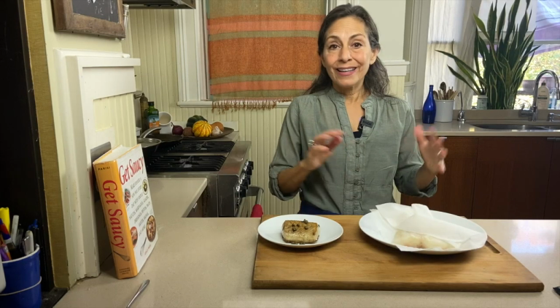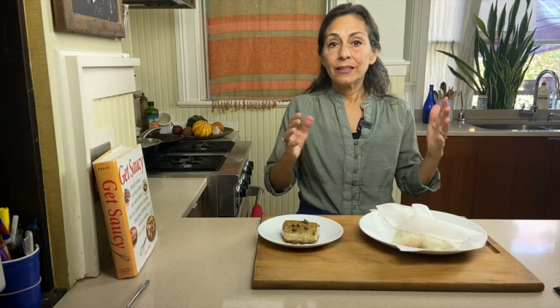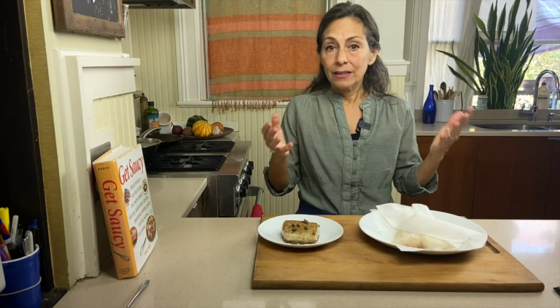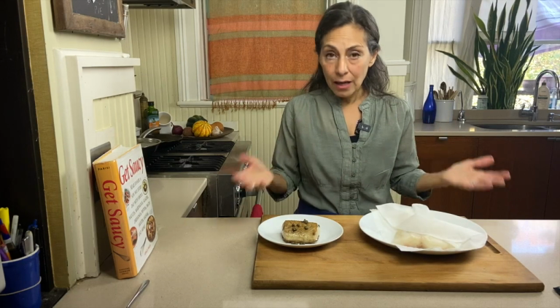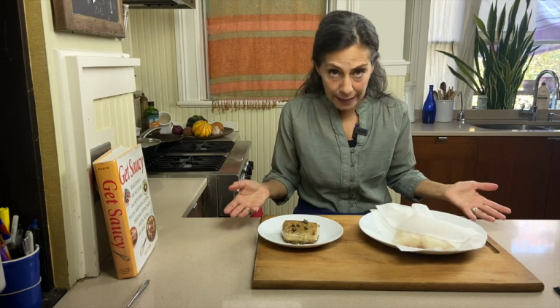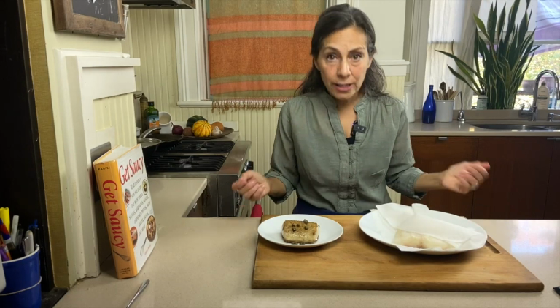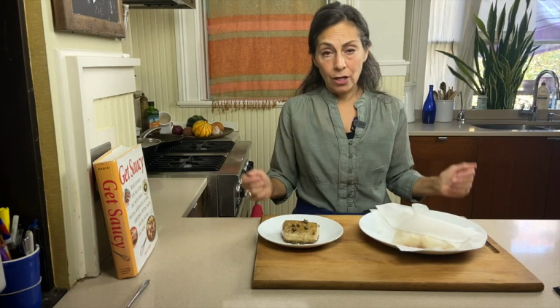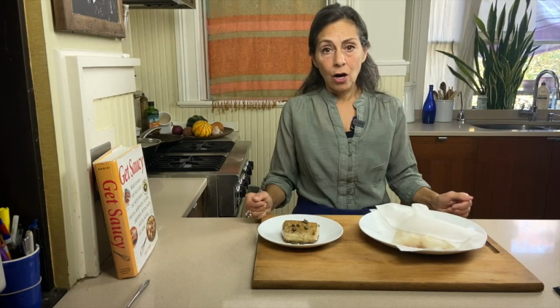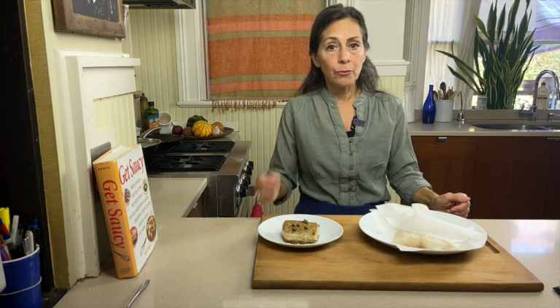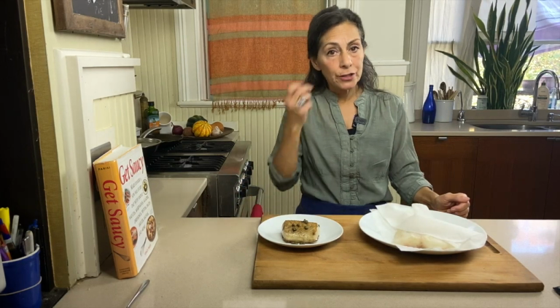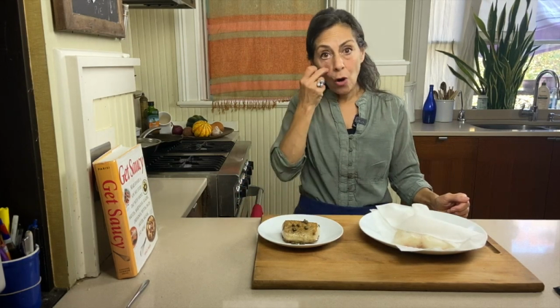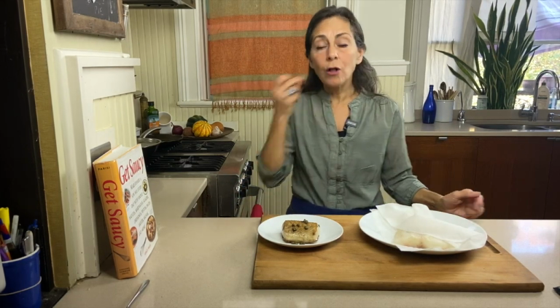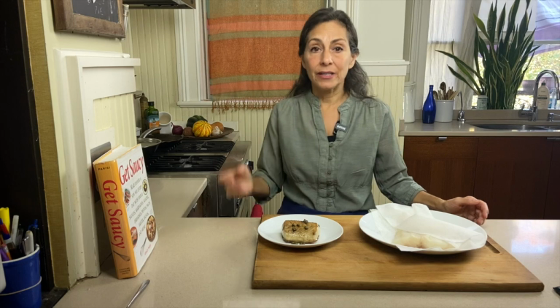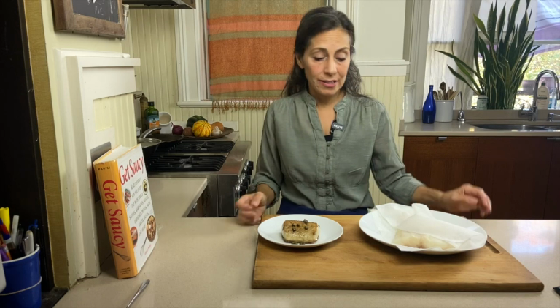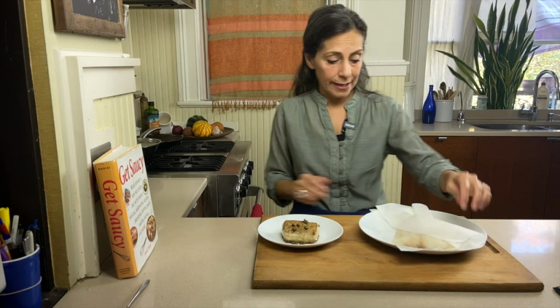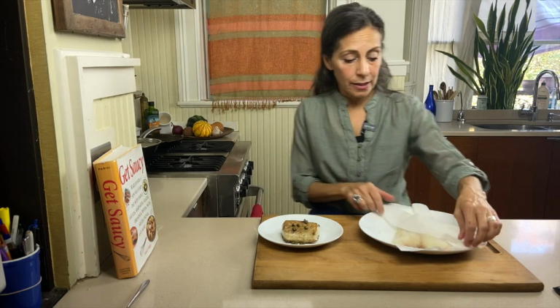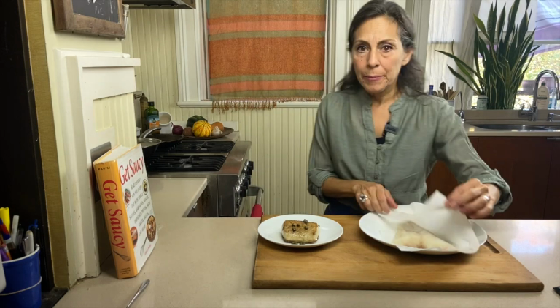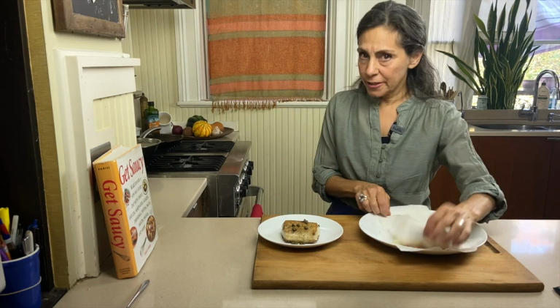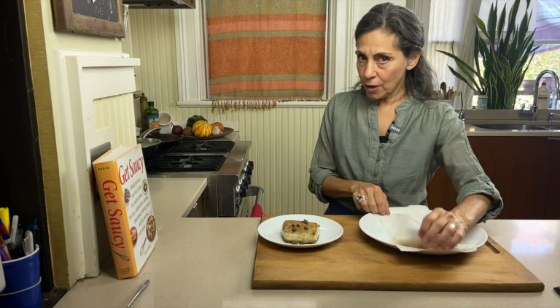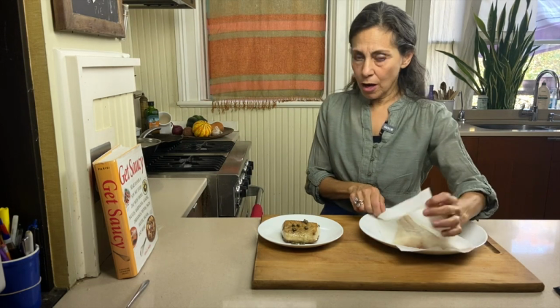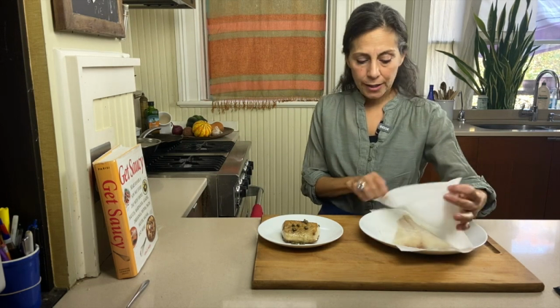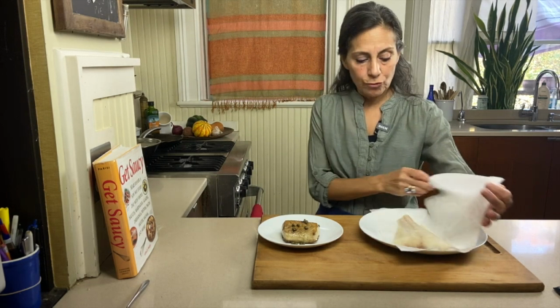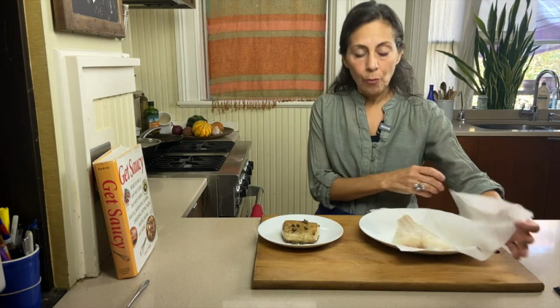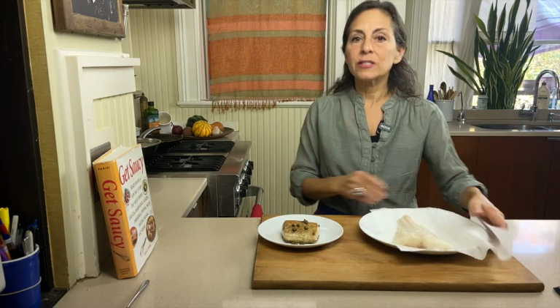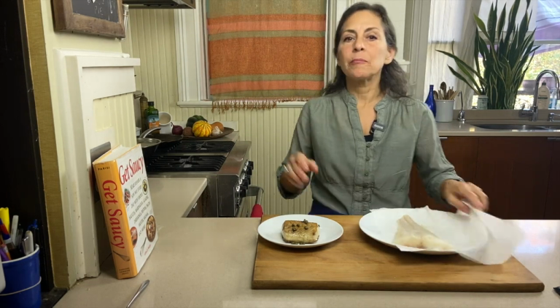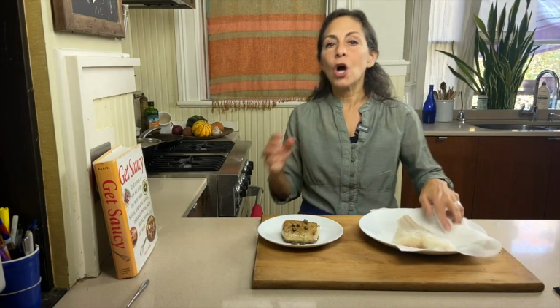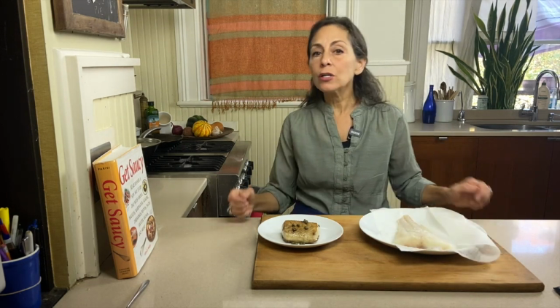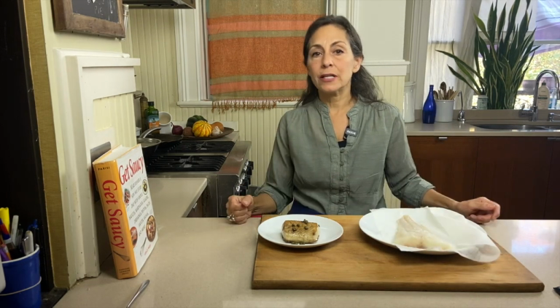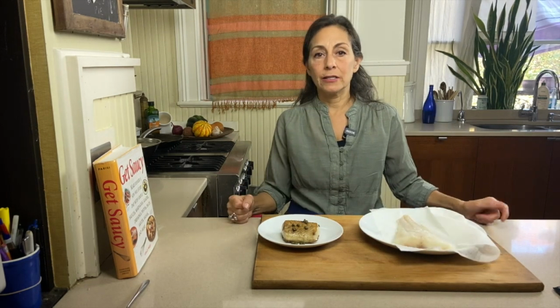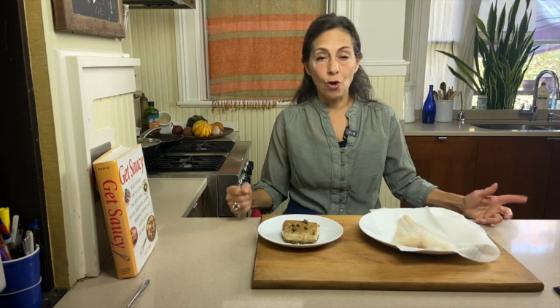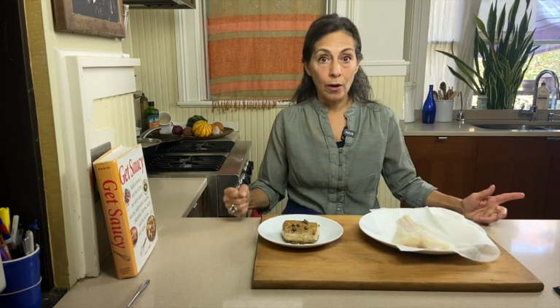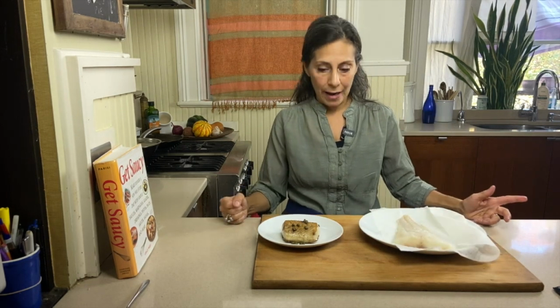Unlike Atlantic Cod, which is all but extinct, Pacific Cod is robust because it is so well managed.